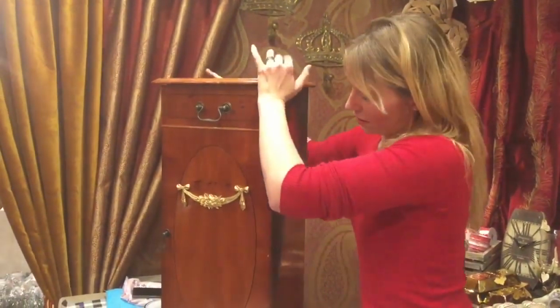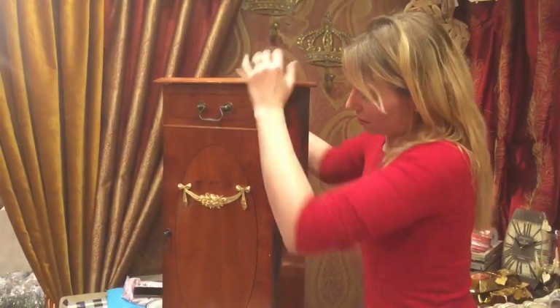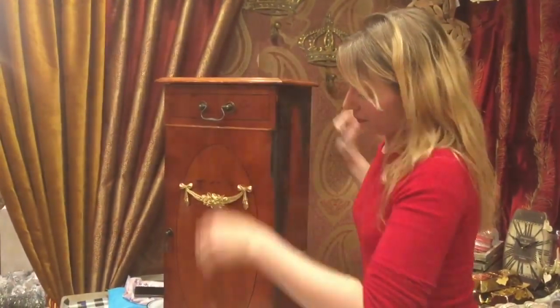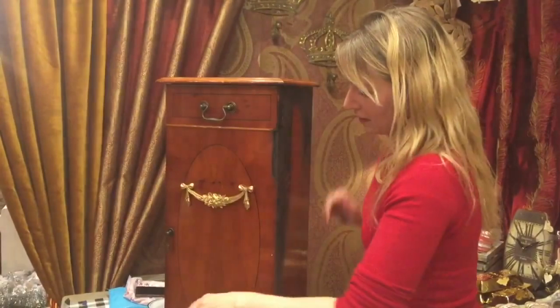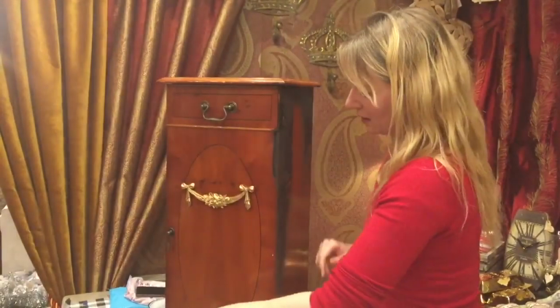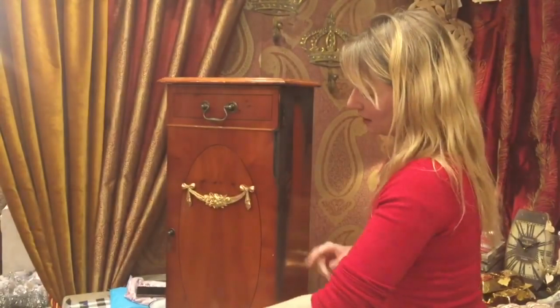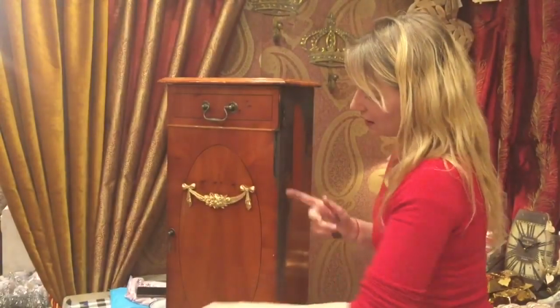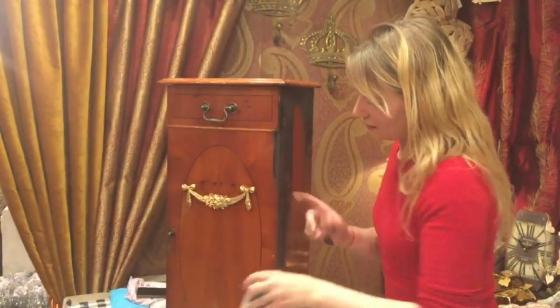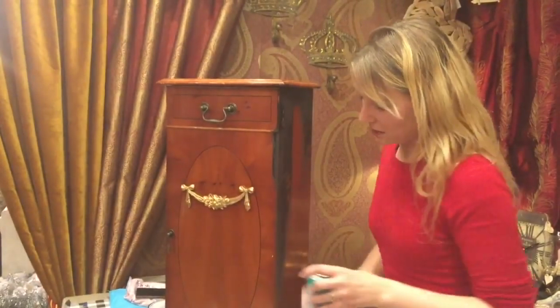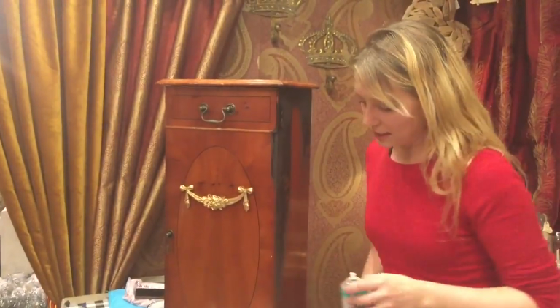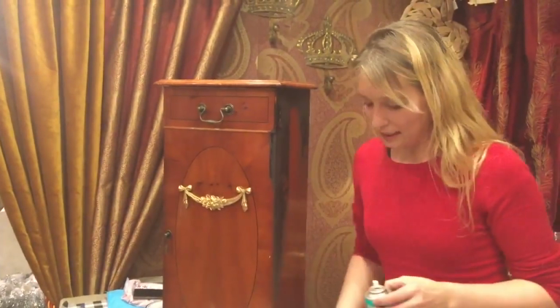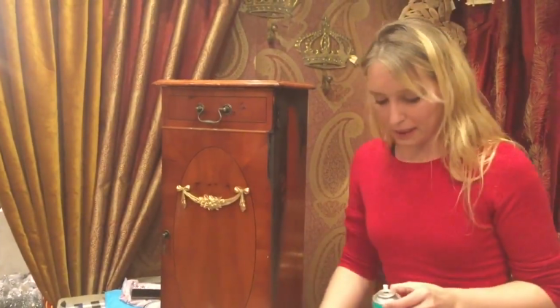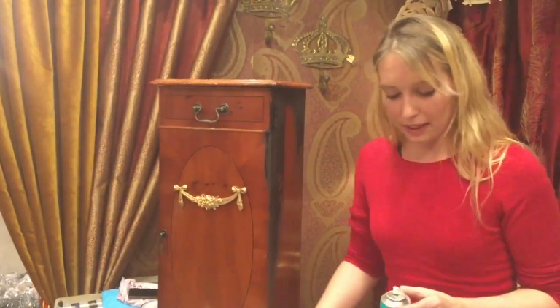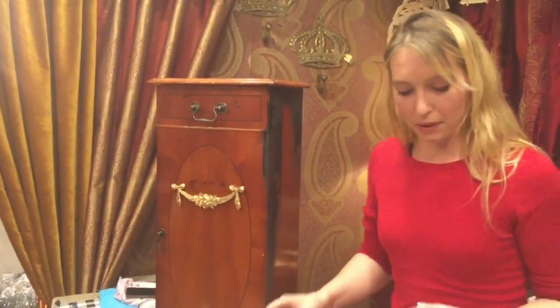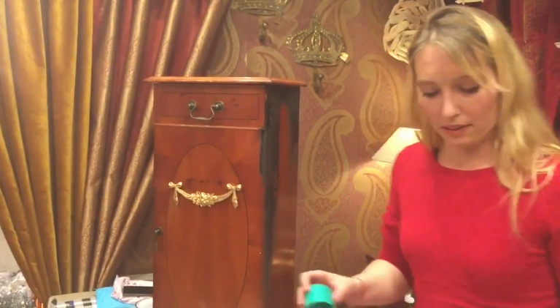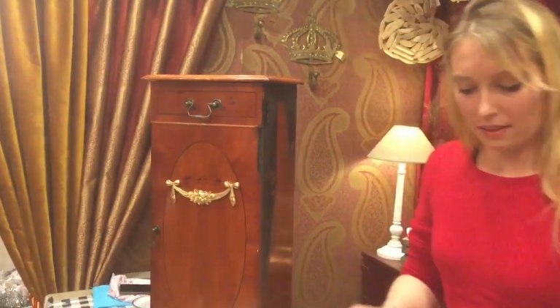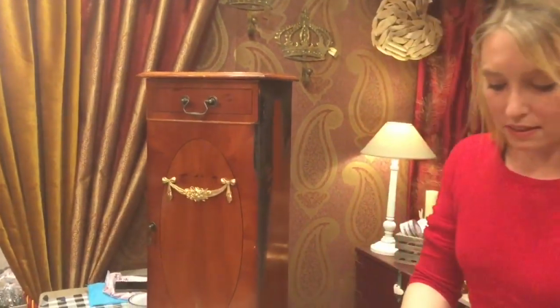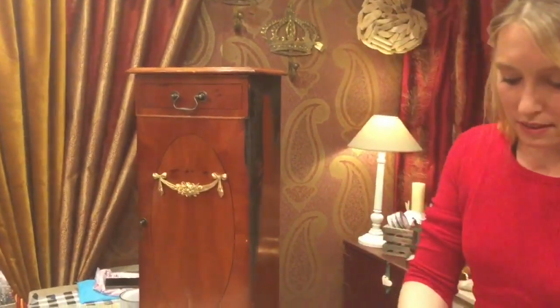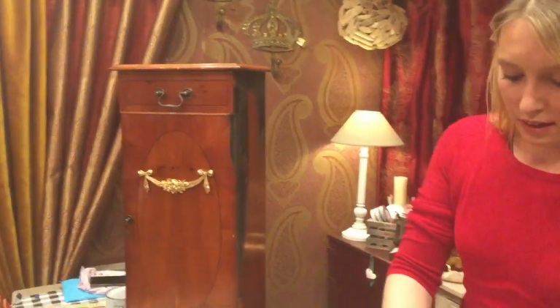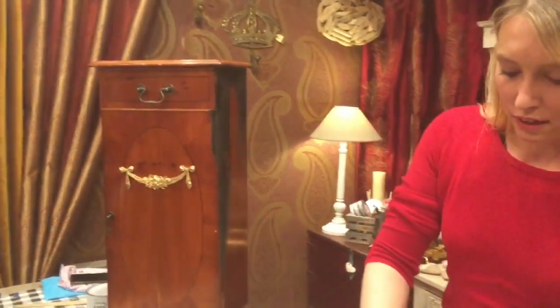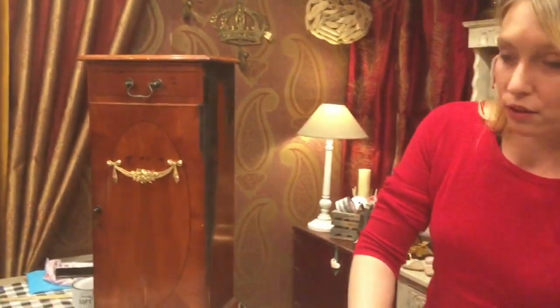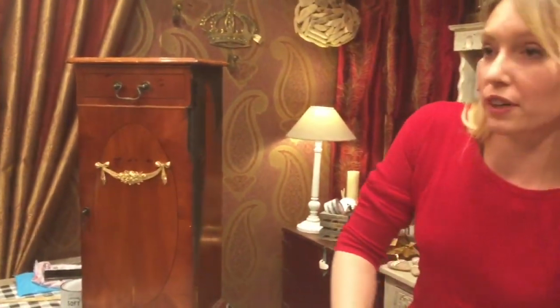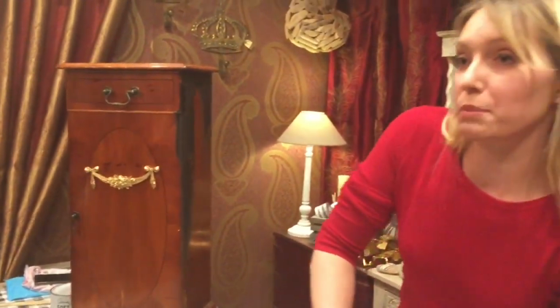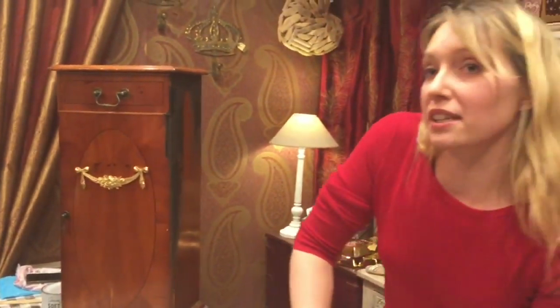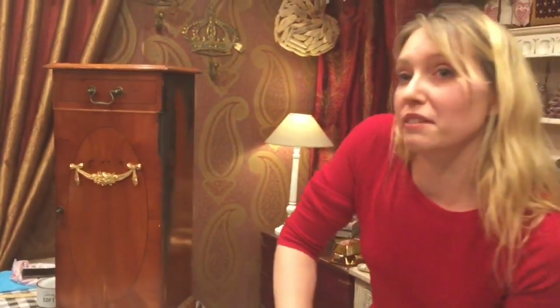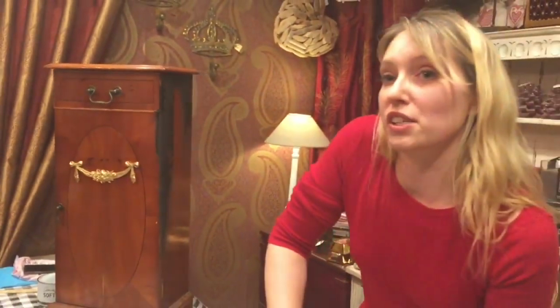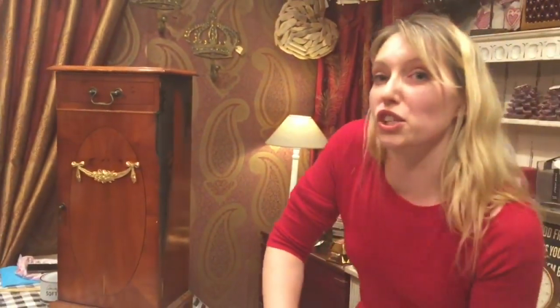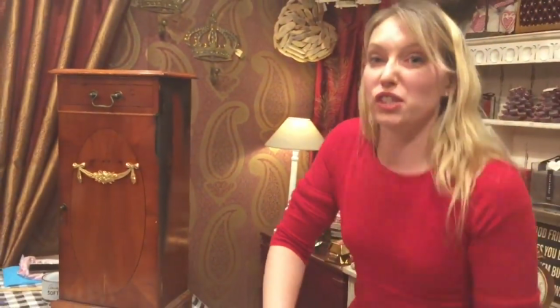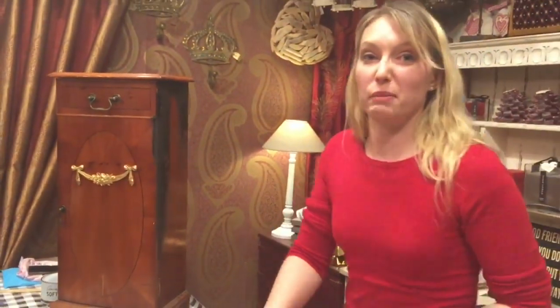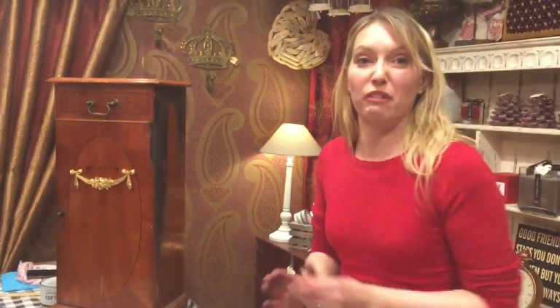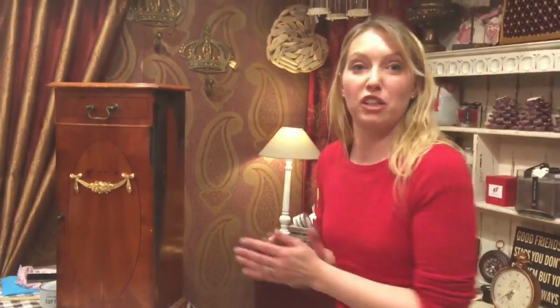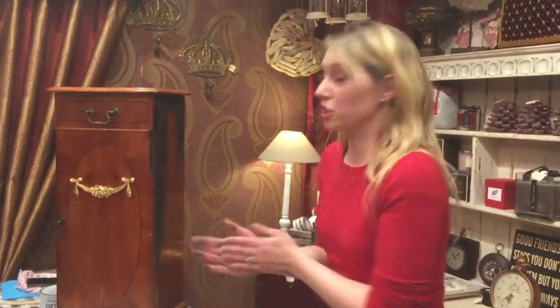I've left it a little bit gappy at the sides, not for any particular reason, just because I'm in a rush.